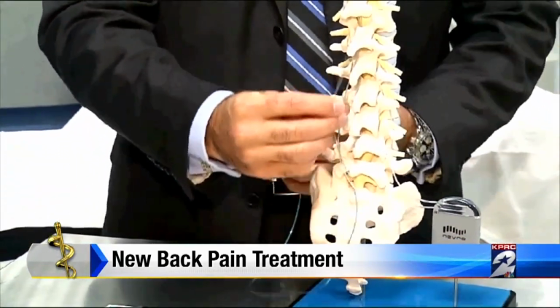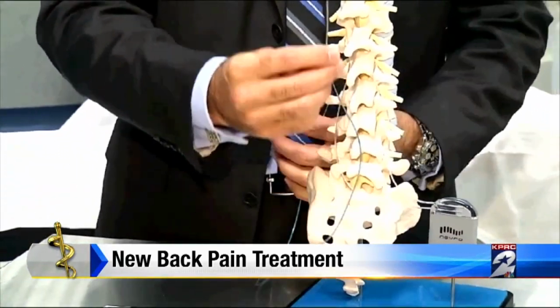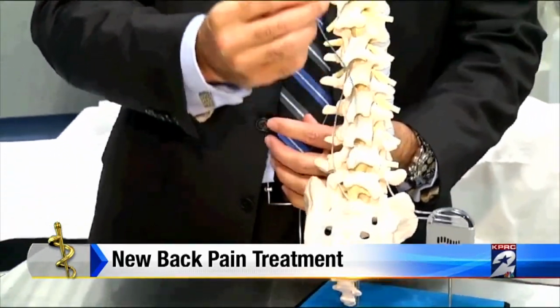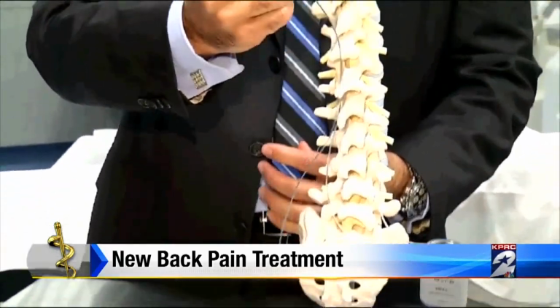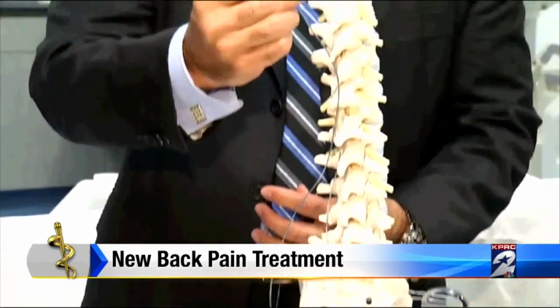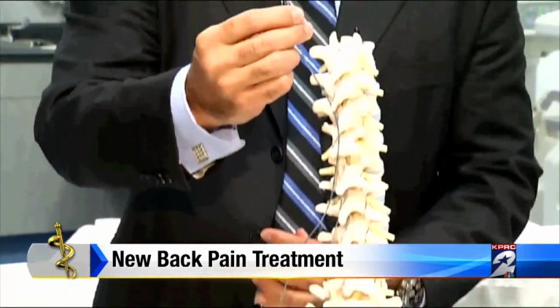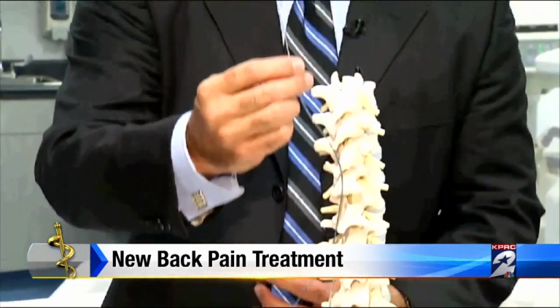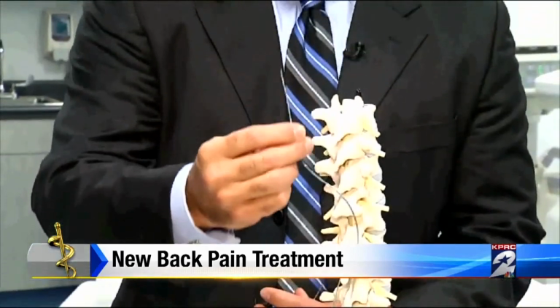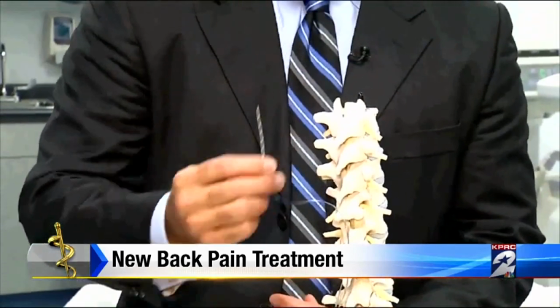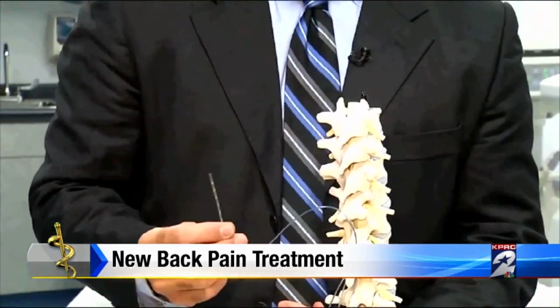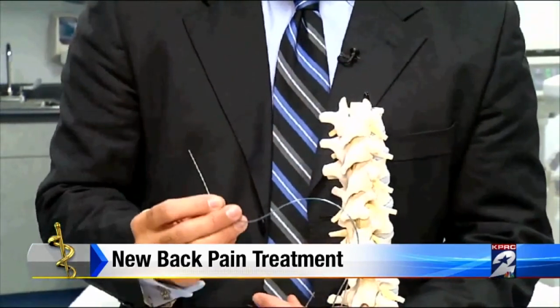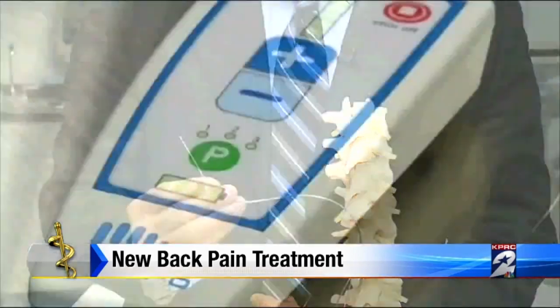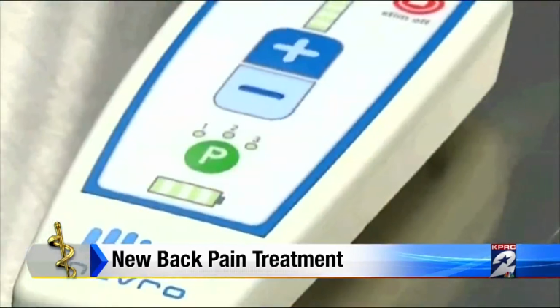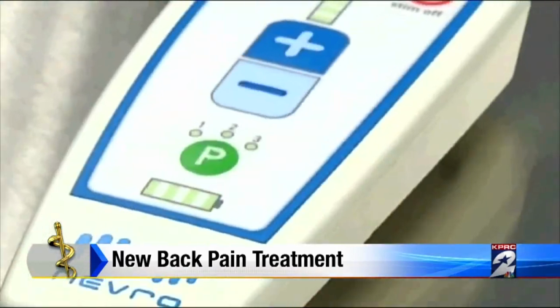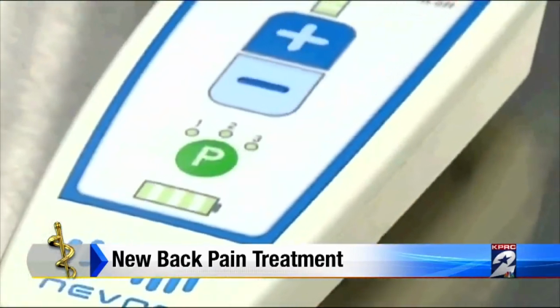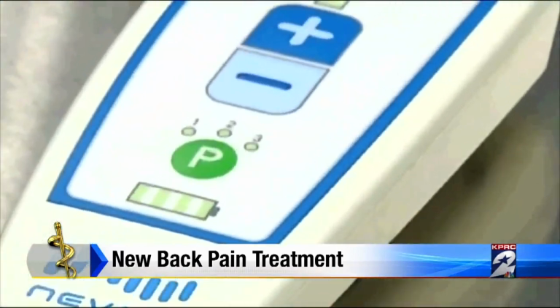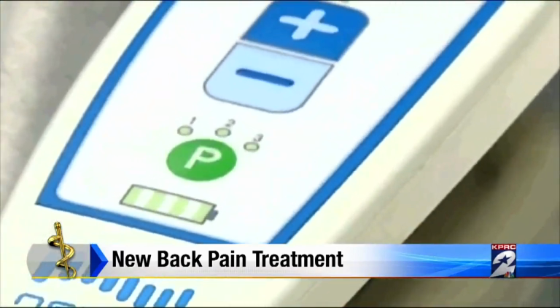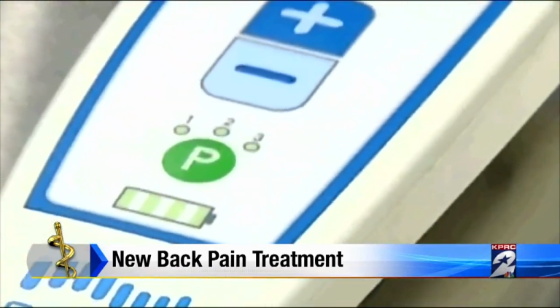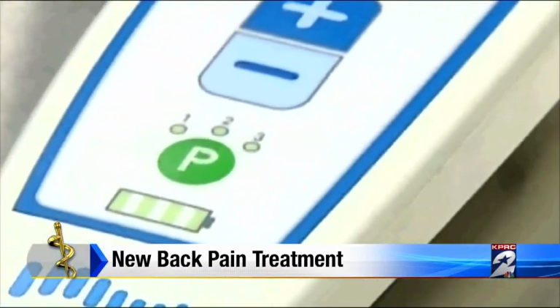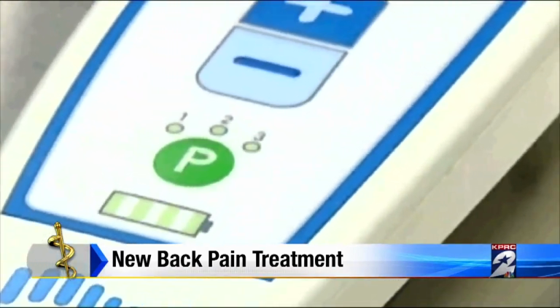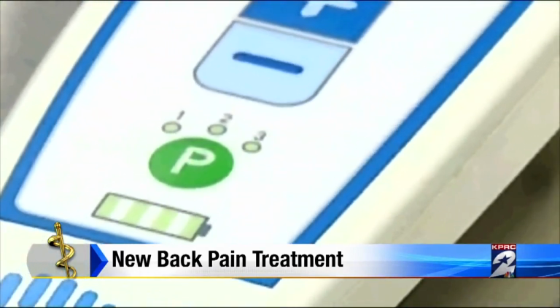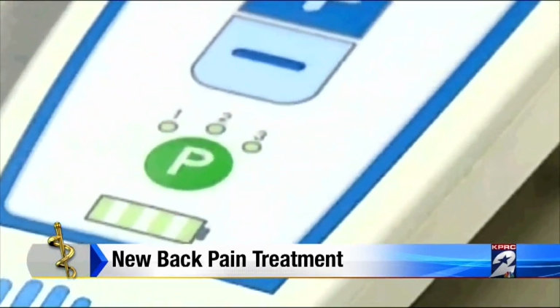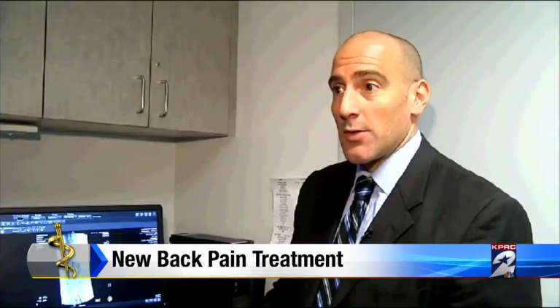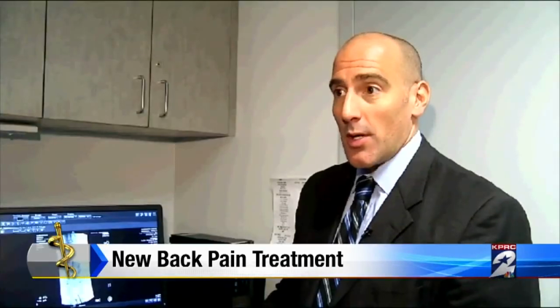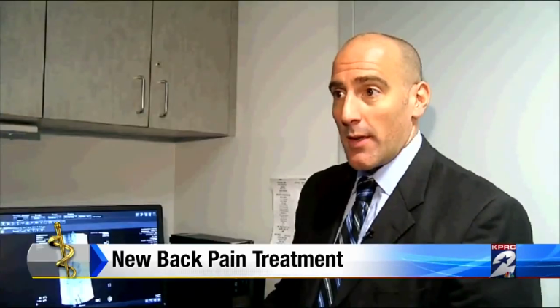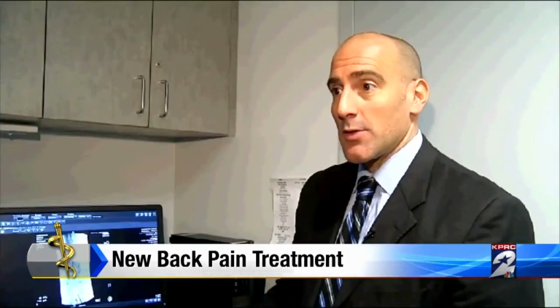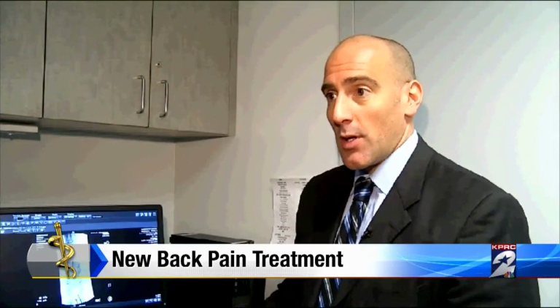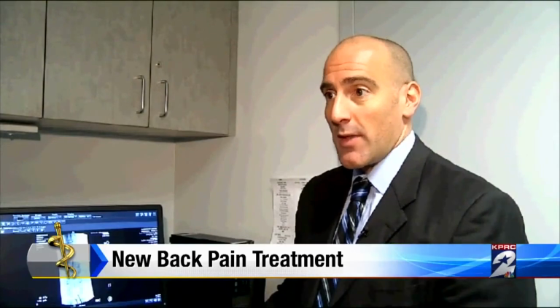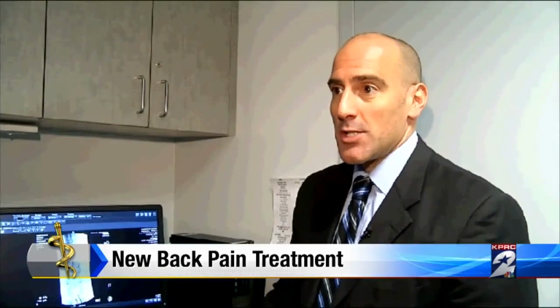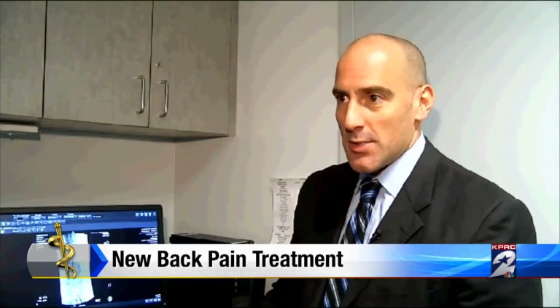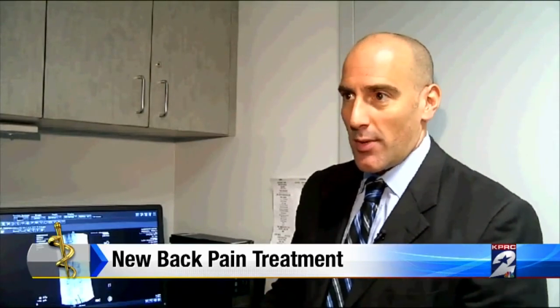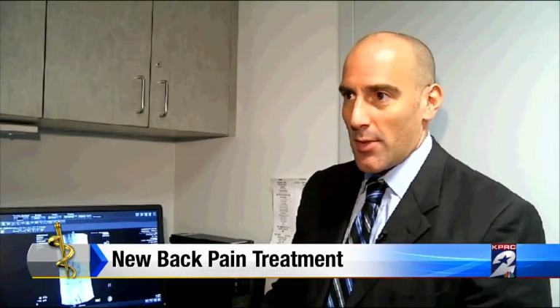The battery implanted in the buttock generally lasts 10 years, and patients receive a remote control. They can turn it on, turn it off, and change the parameters.